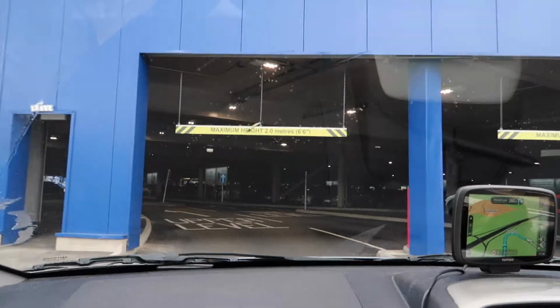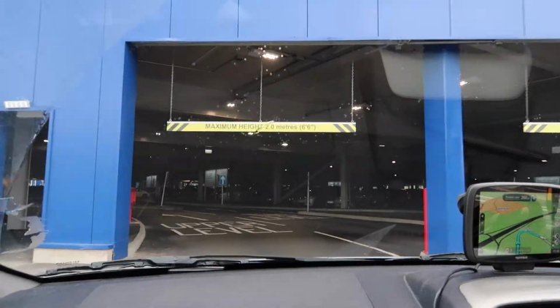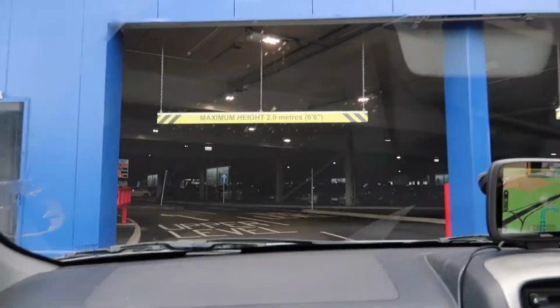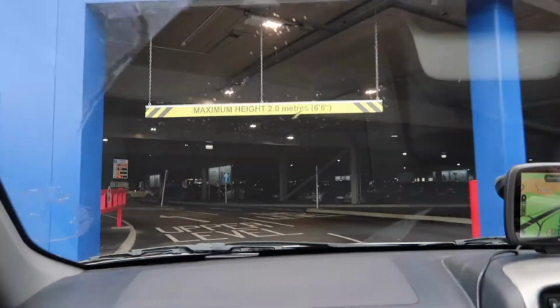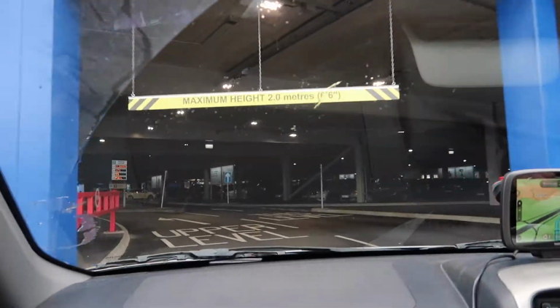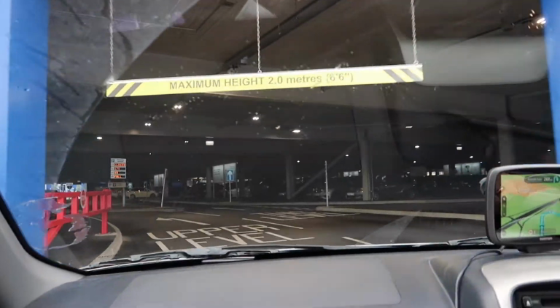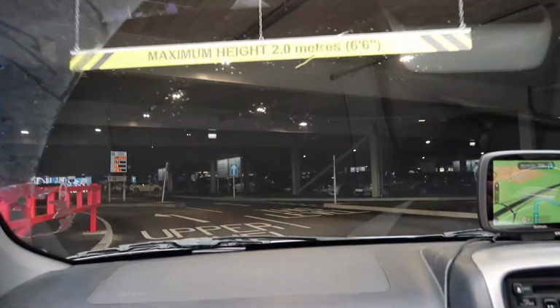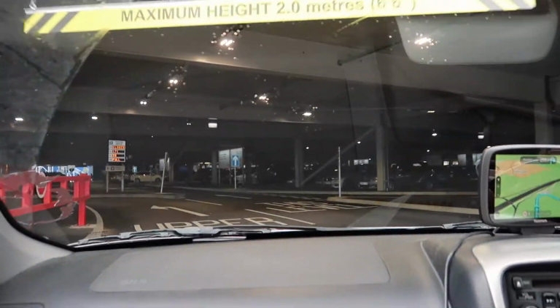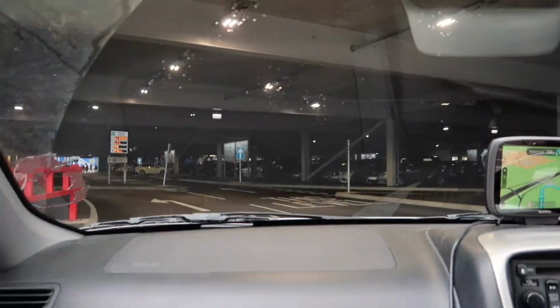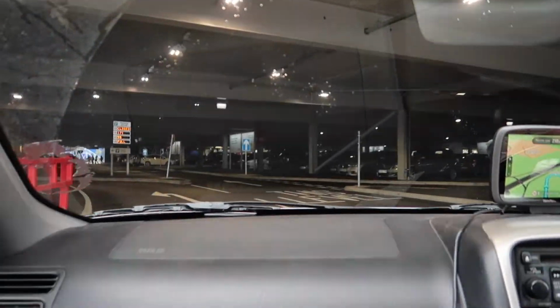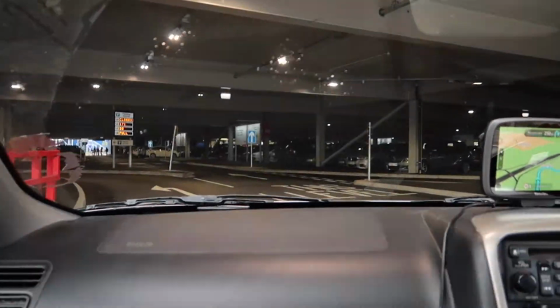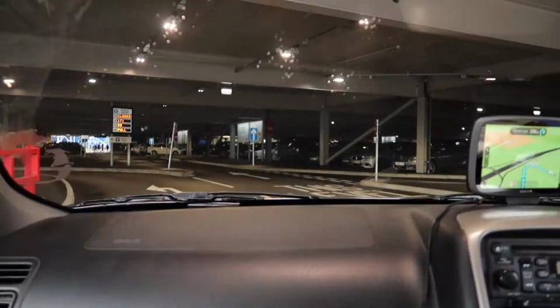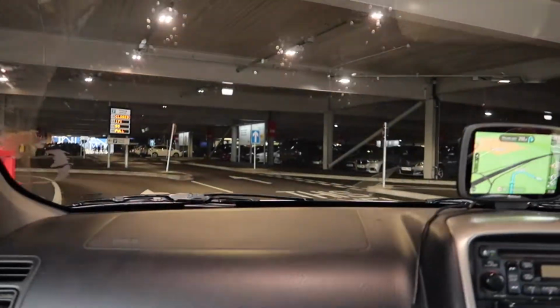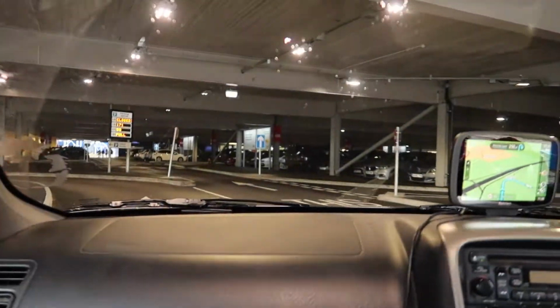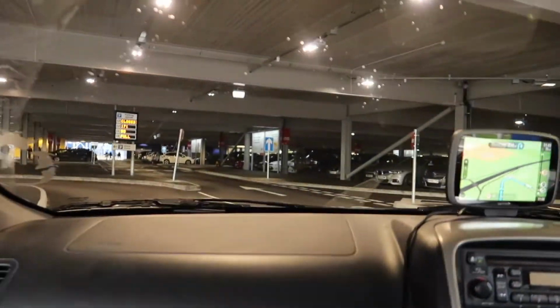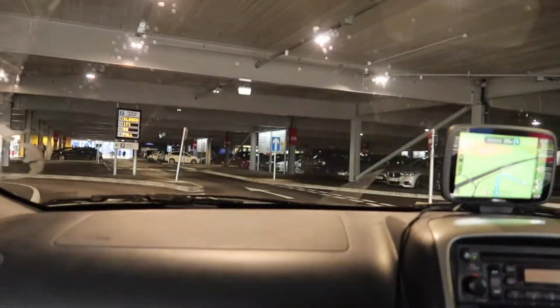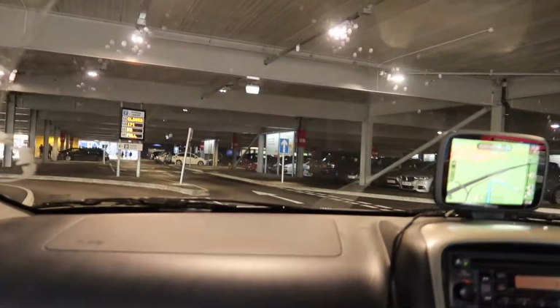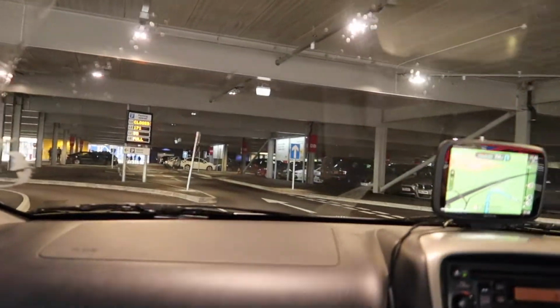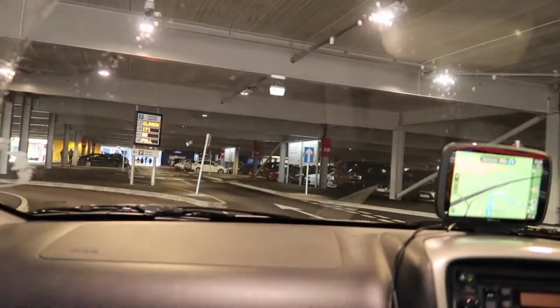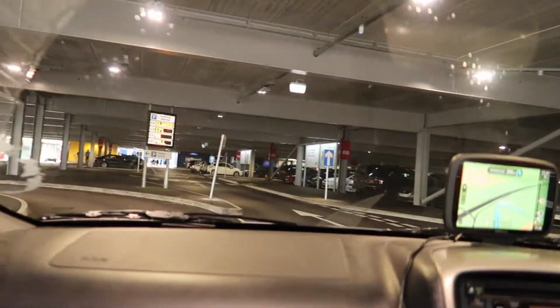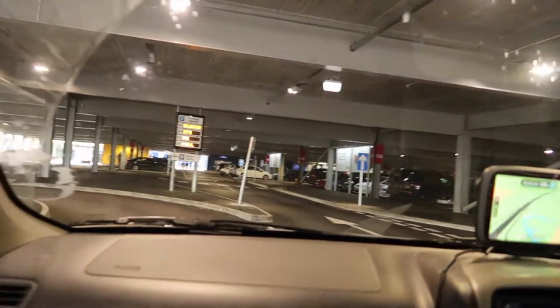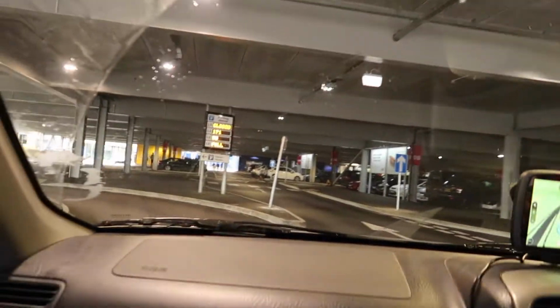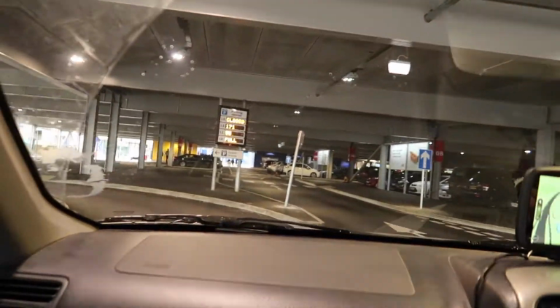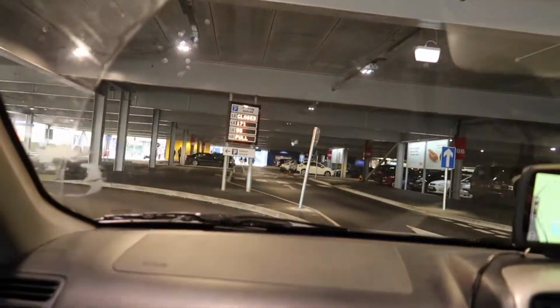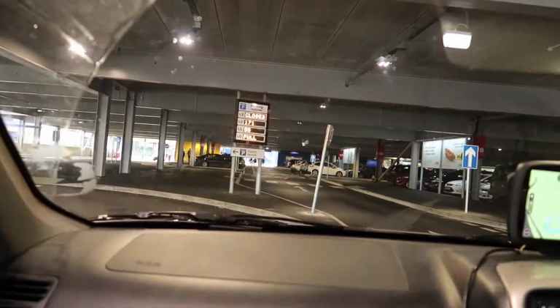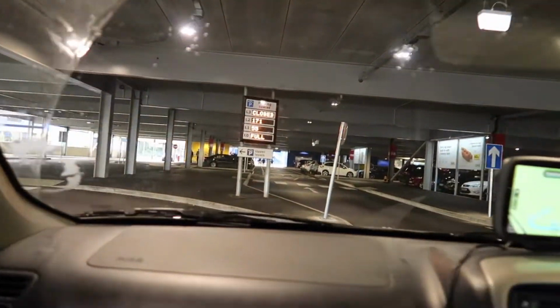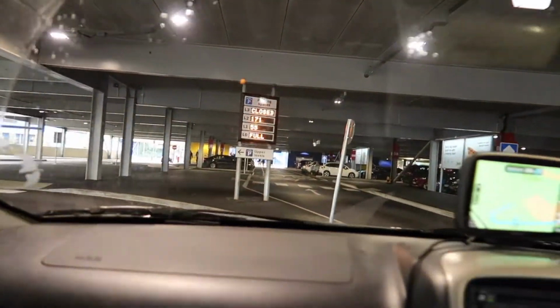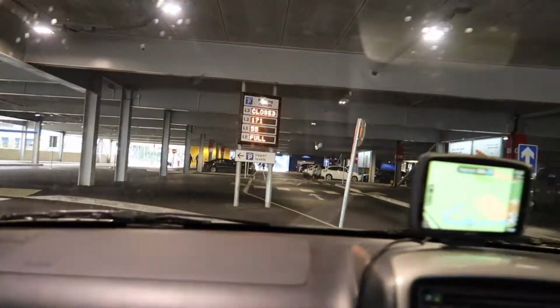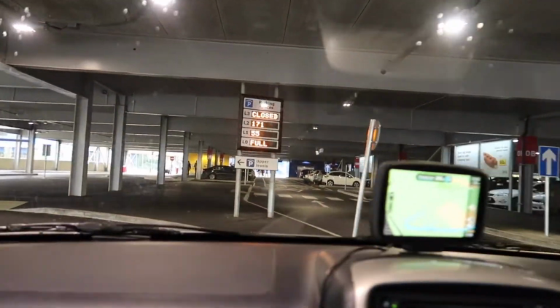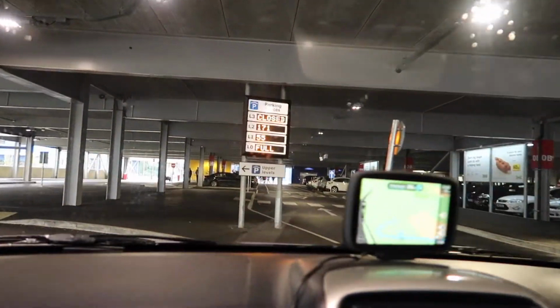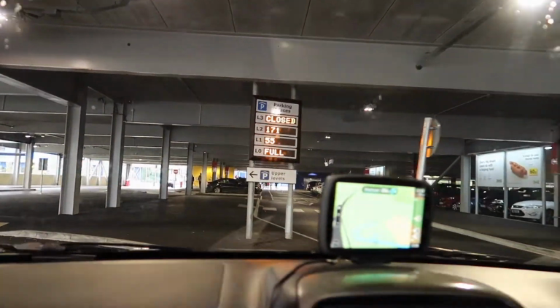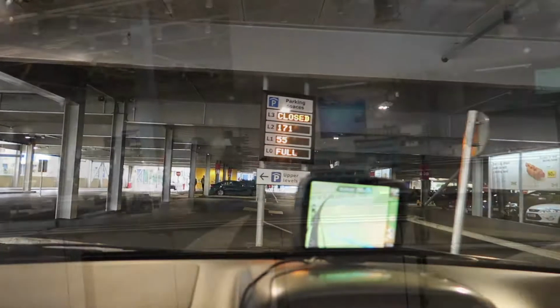So this one is full — I guess I'm going to have to do up a little bit. Full already! Well, the lower one is.